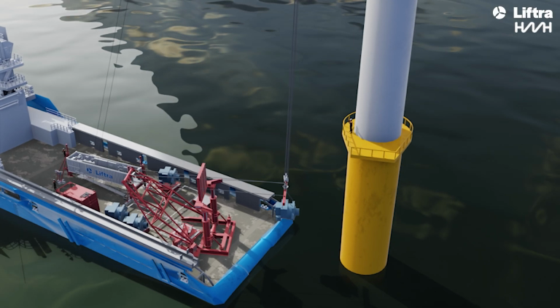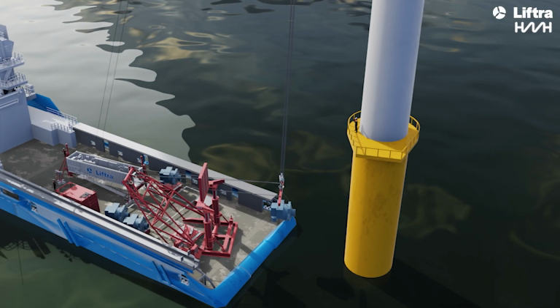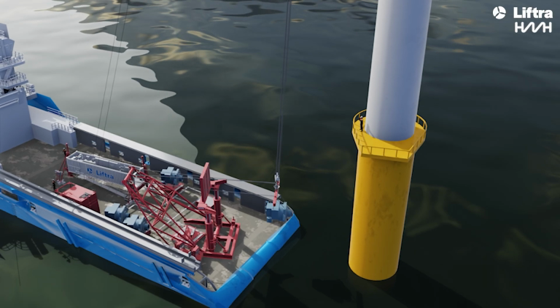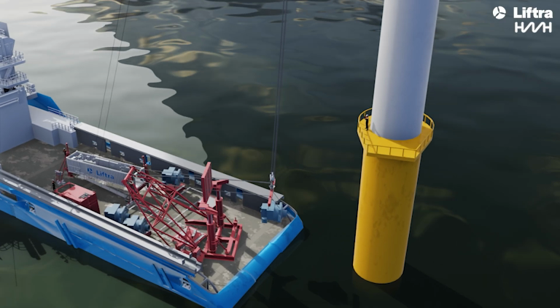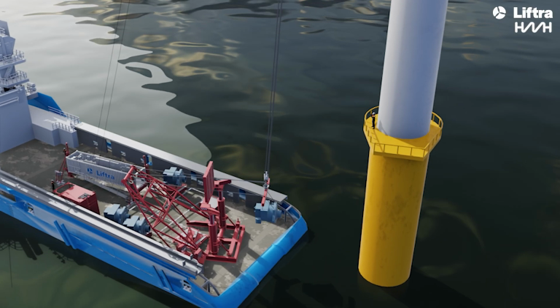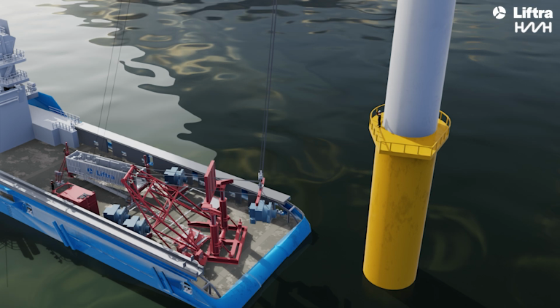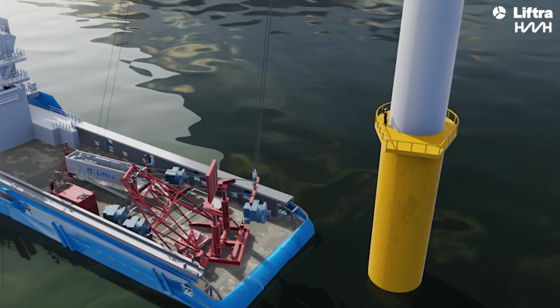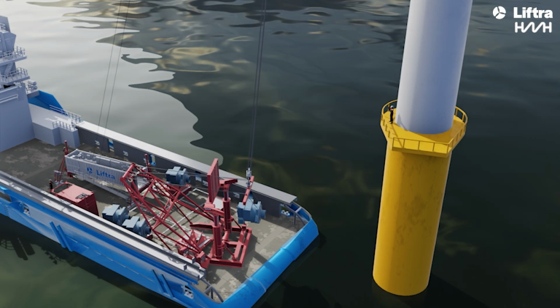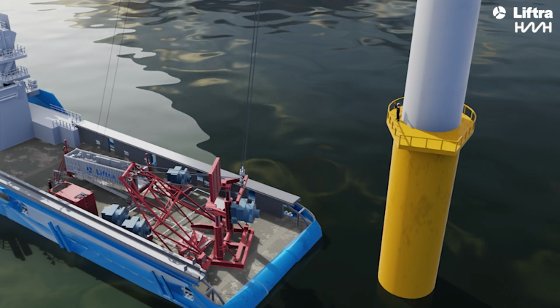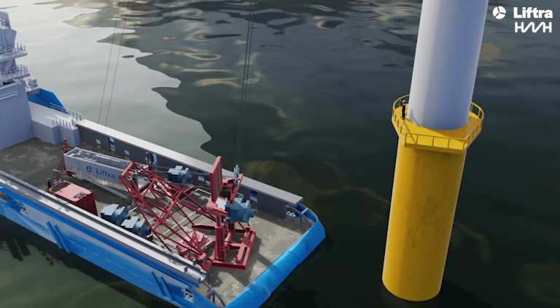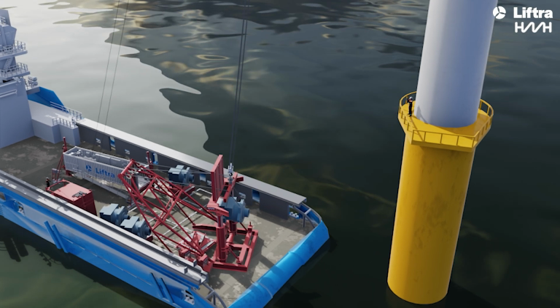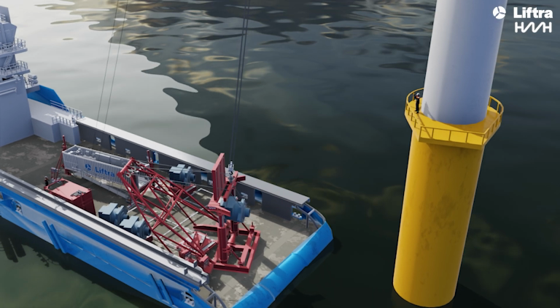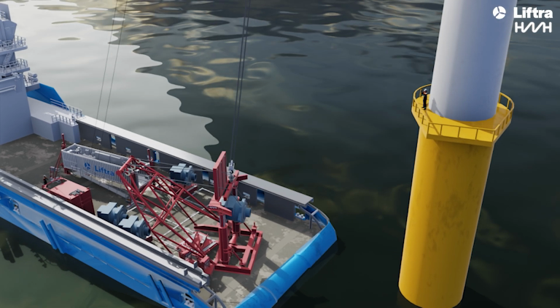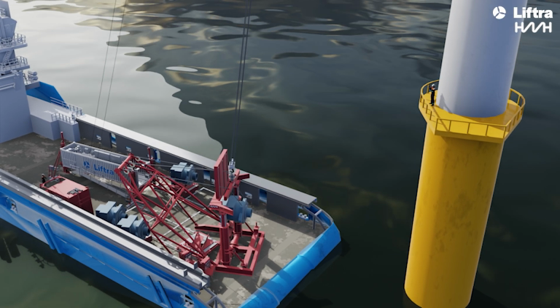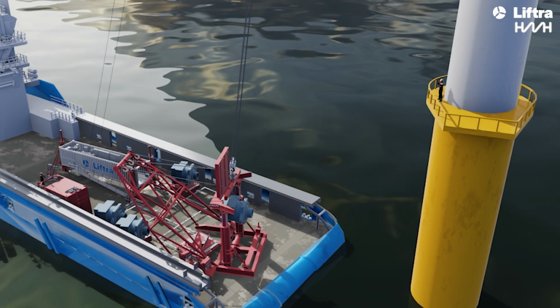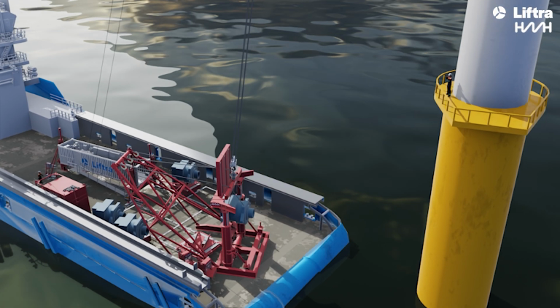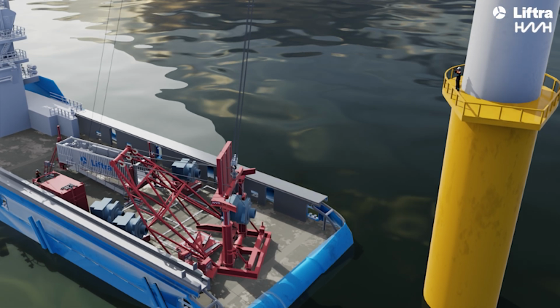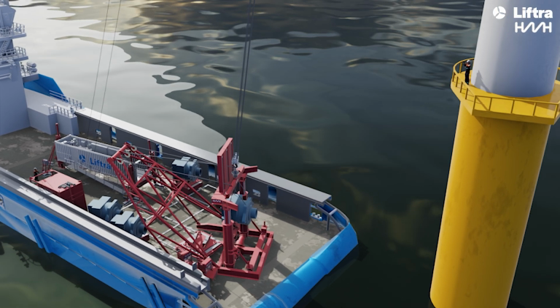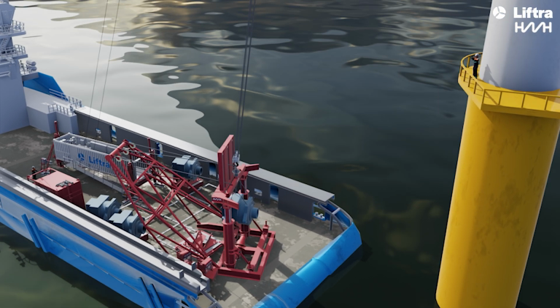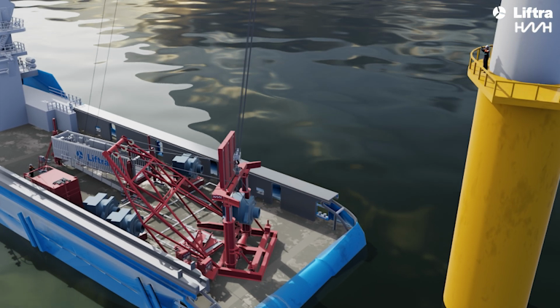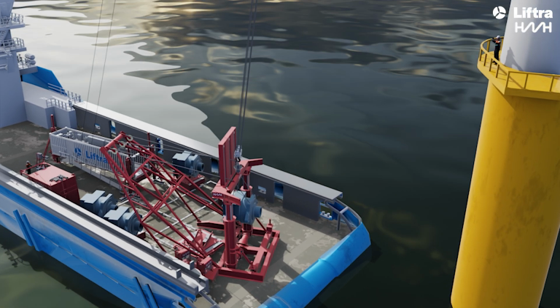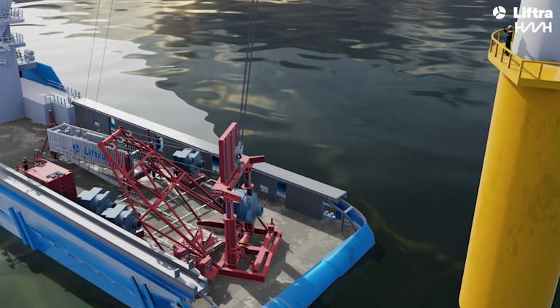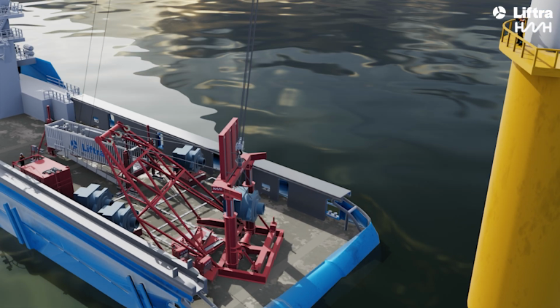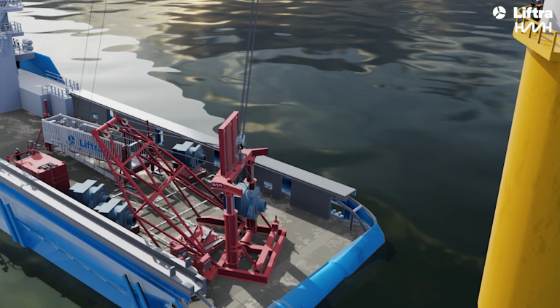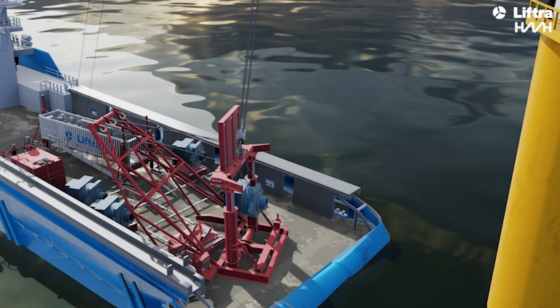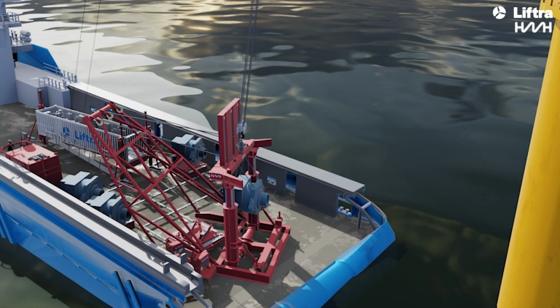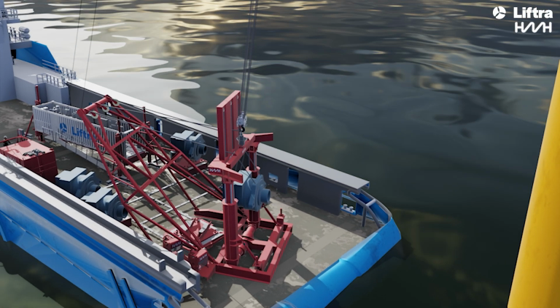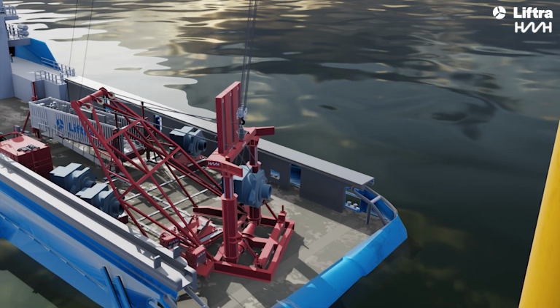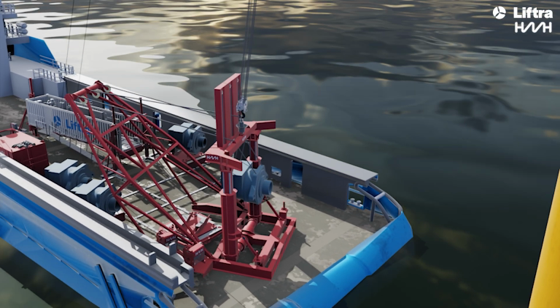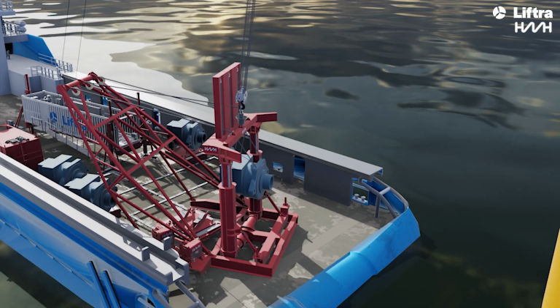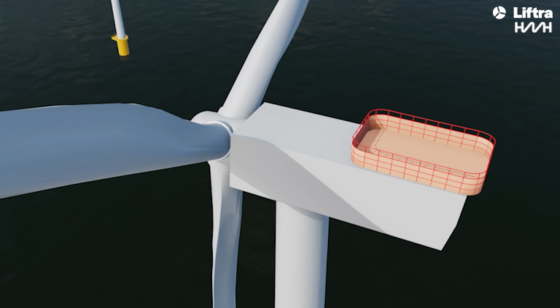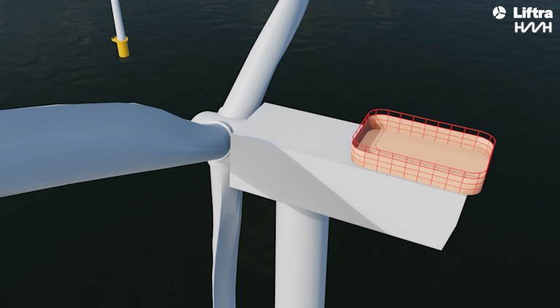Designed for various vessels like PSV, SOV, and CSOV, it supports fixed bottom and future floating wind turbines.